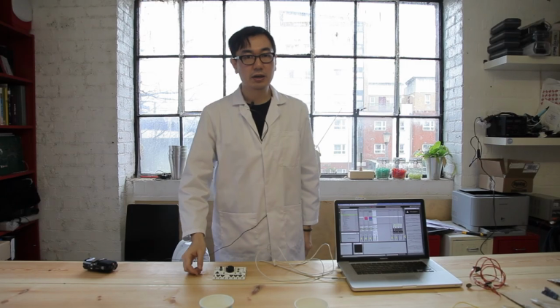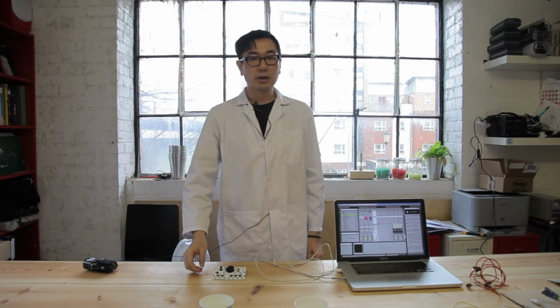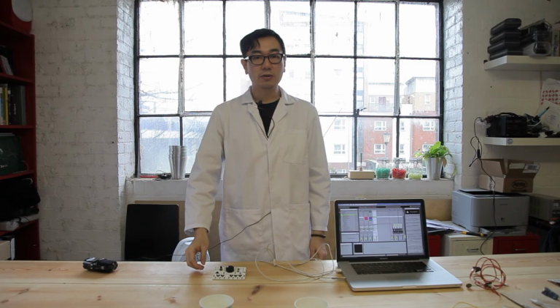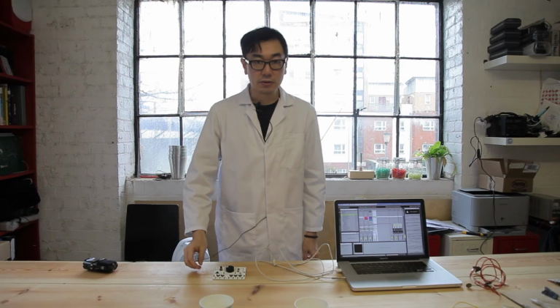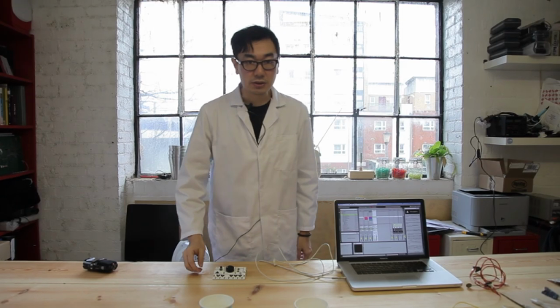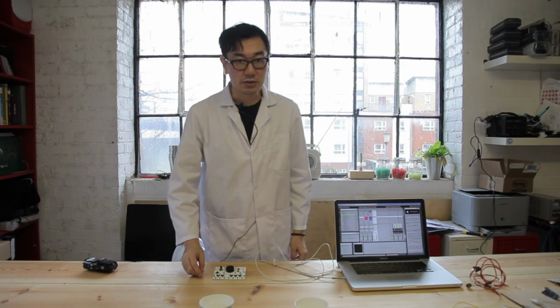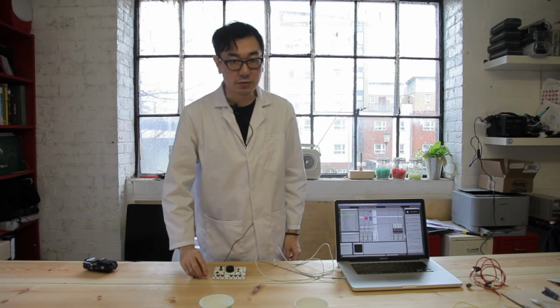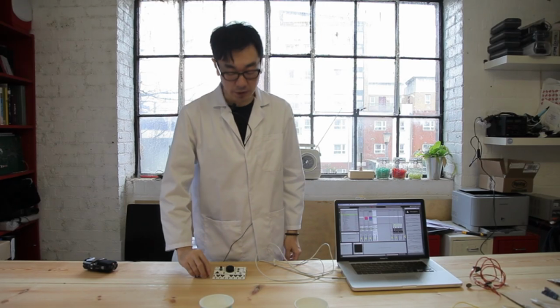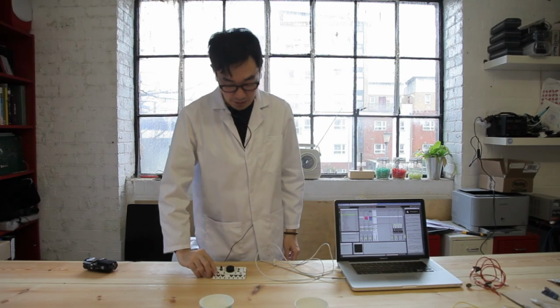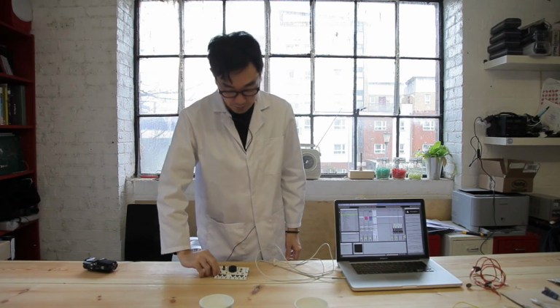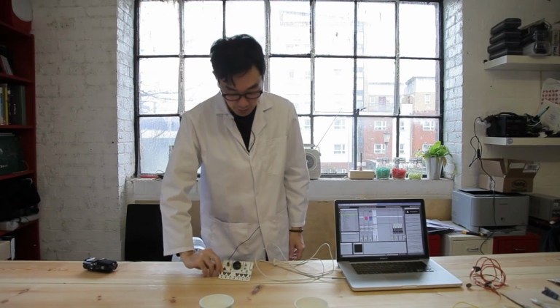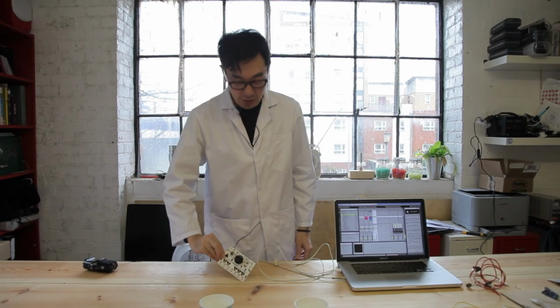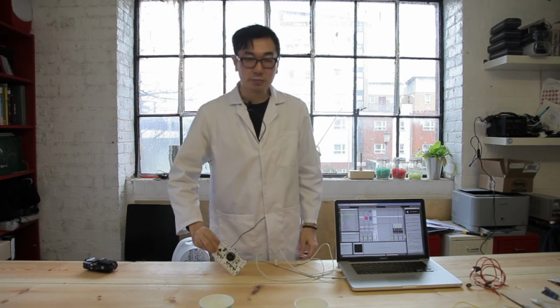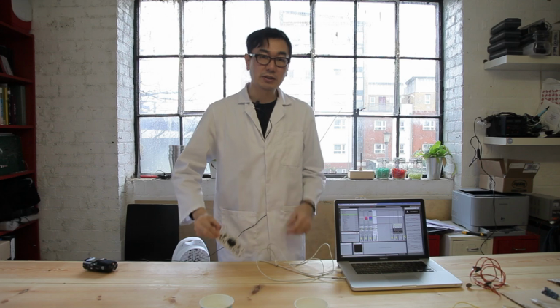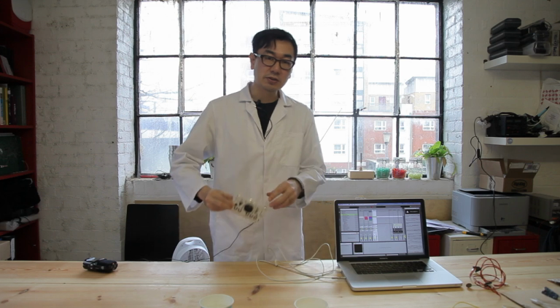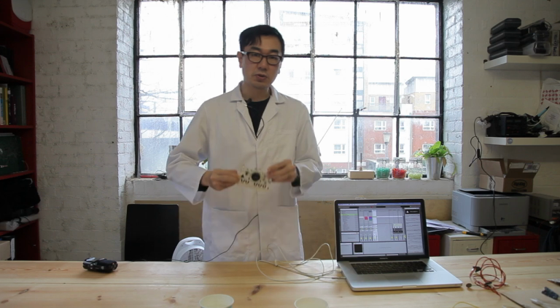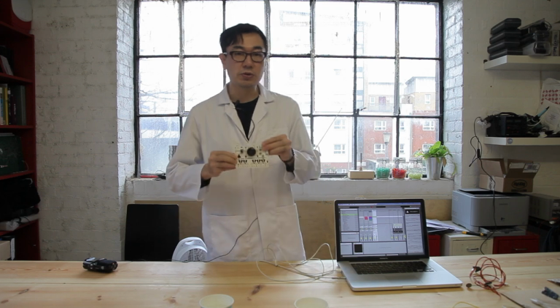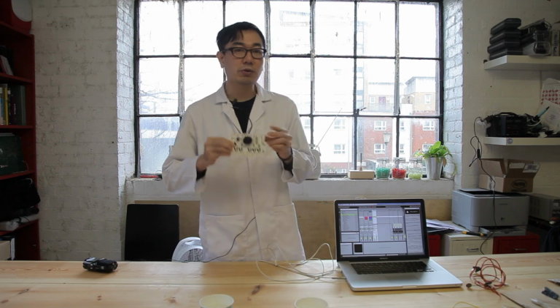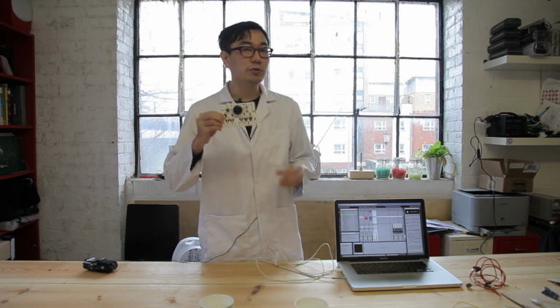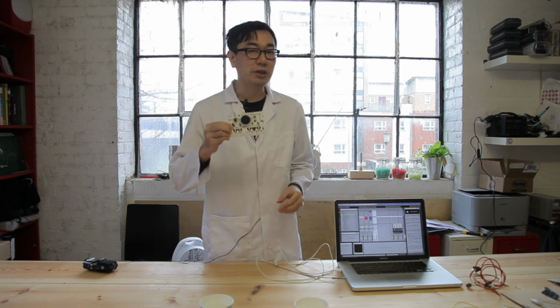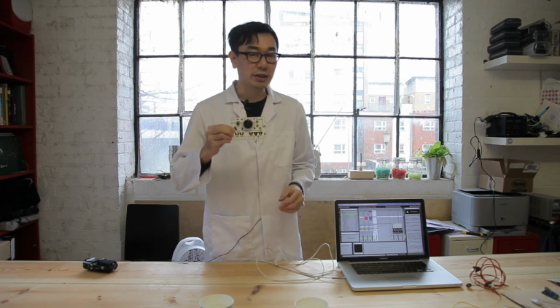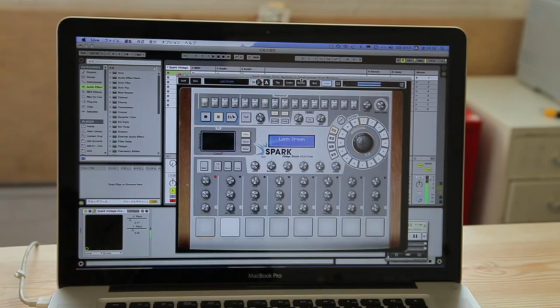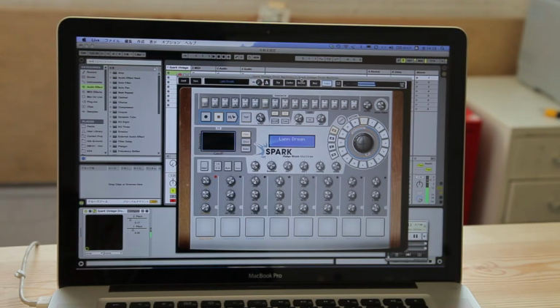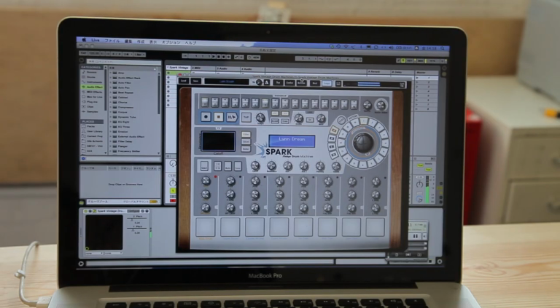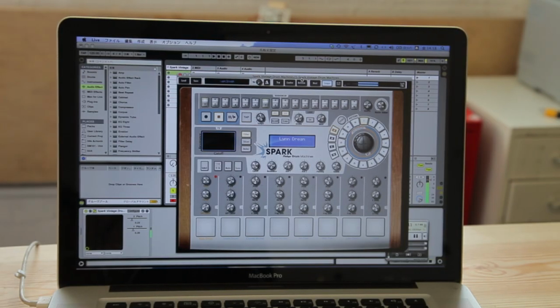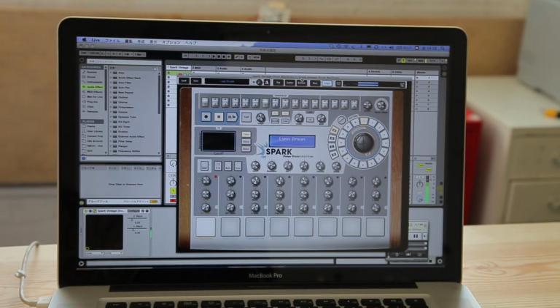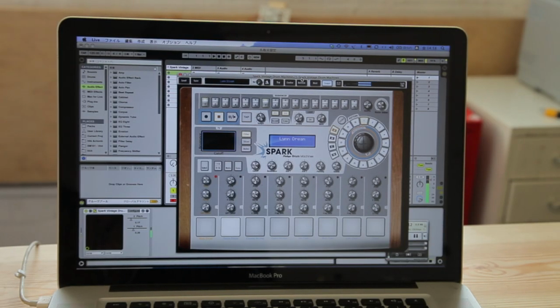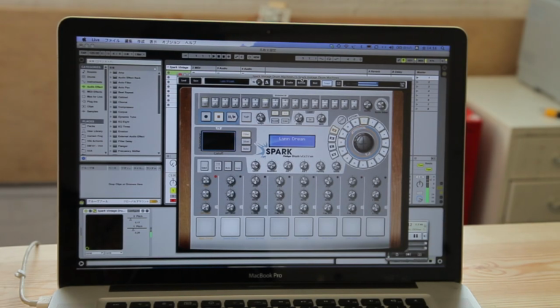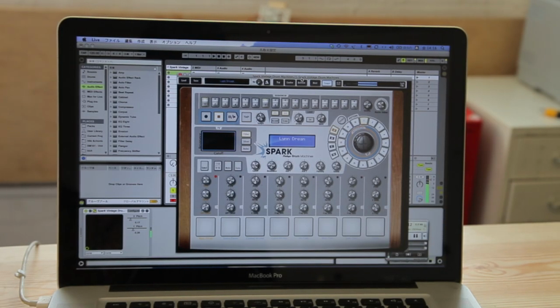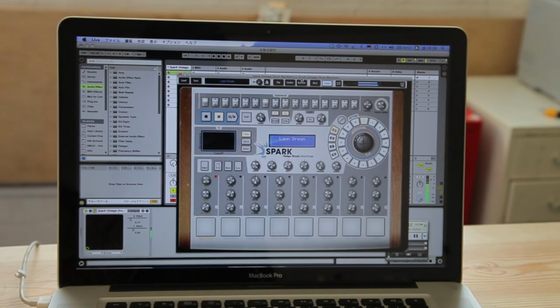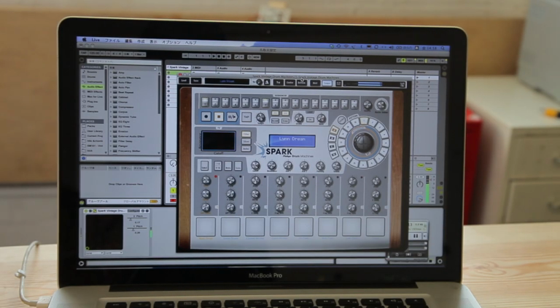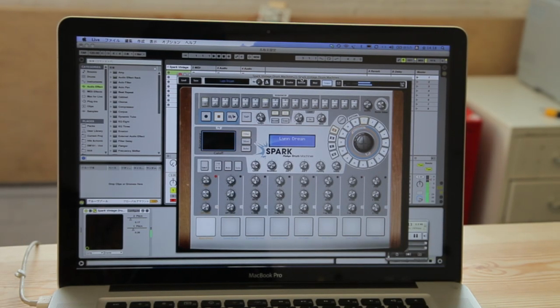Hello, this is Yuri Suzuki from Dentaku. So basically Ototo can control MIDI, and today I'm going to experiment with Ableton Live.